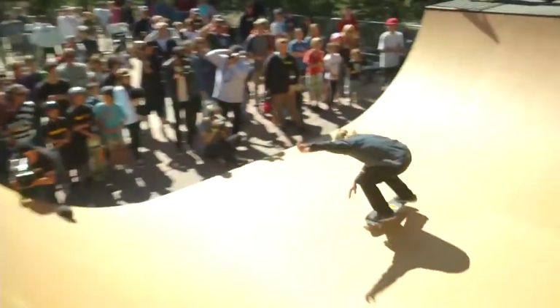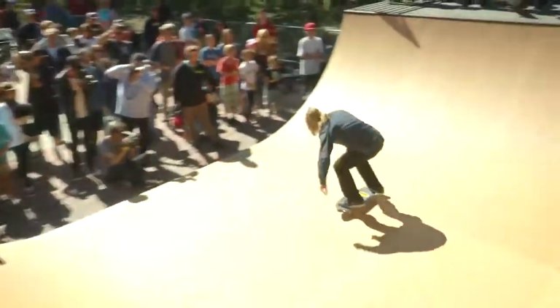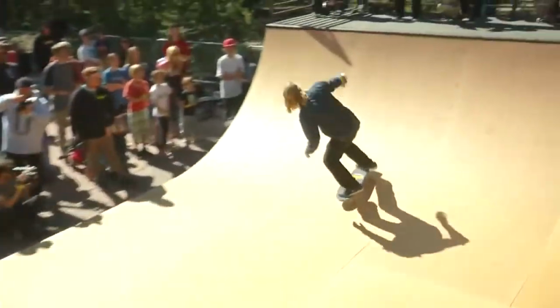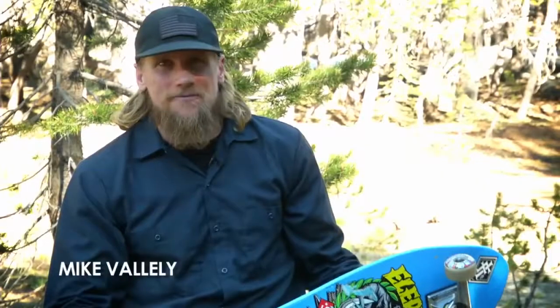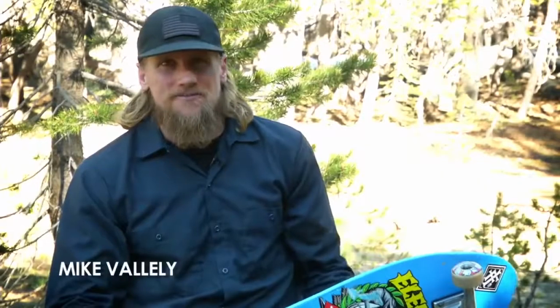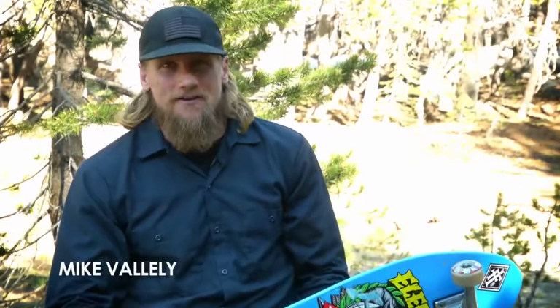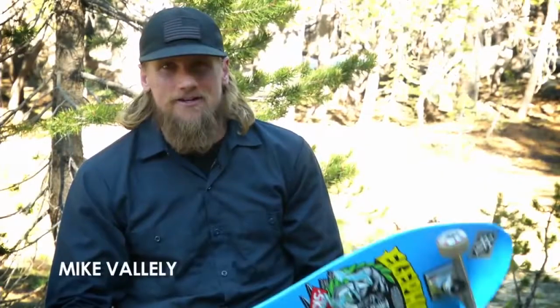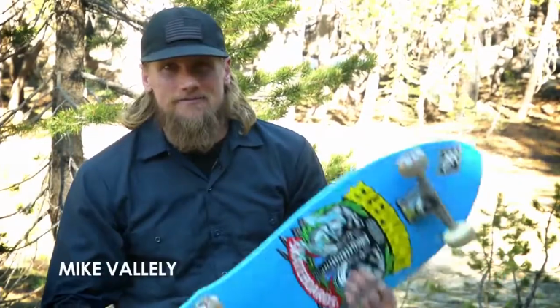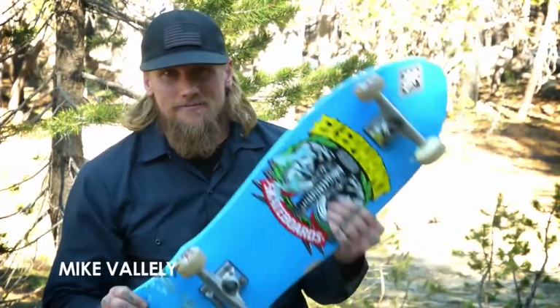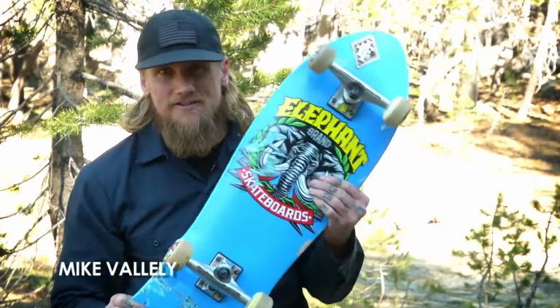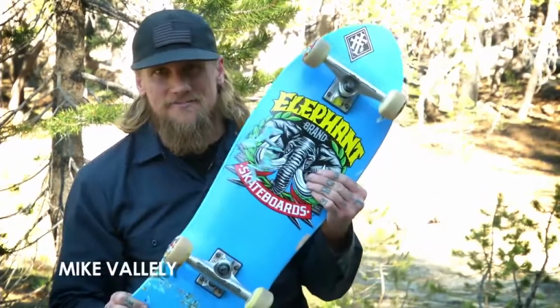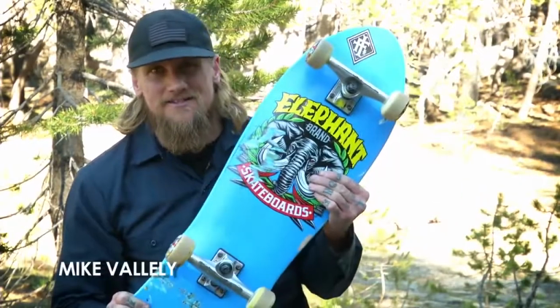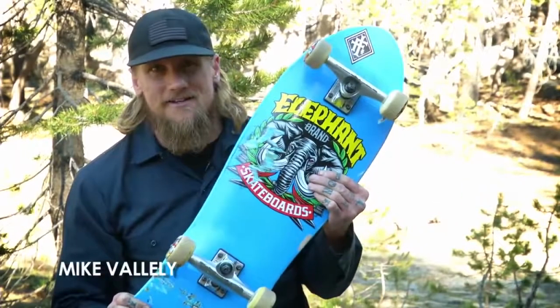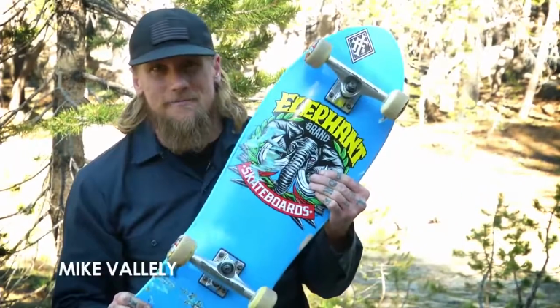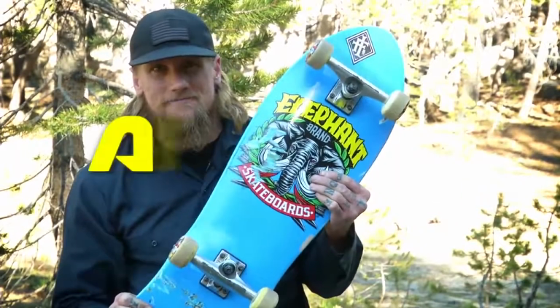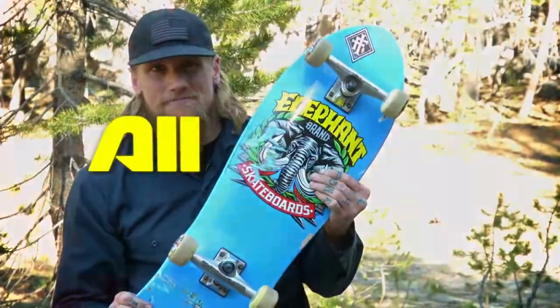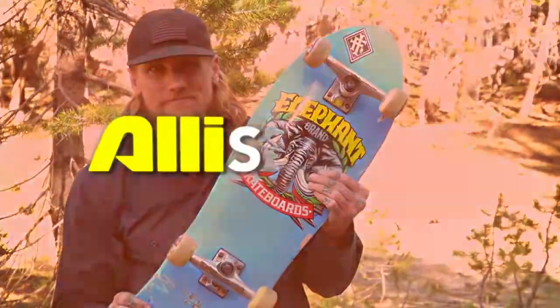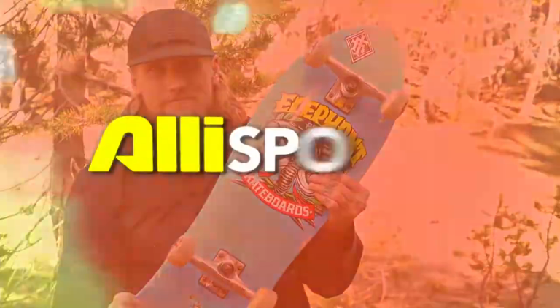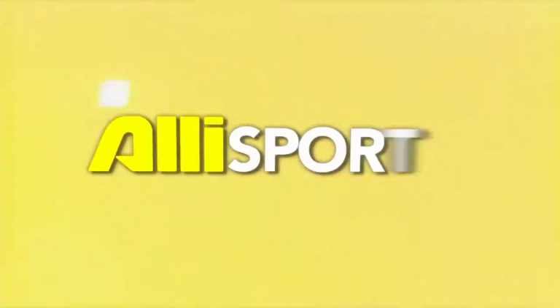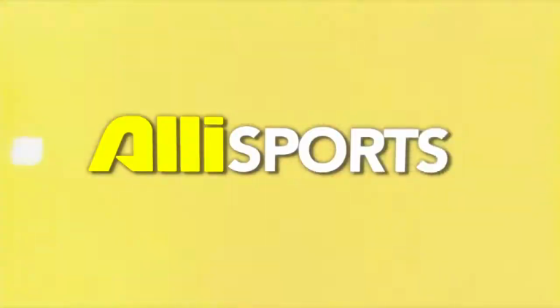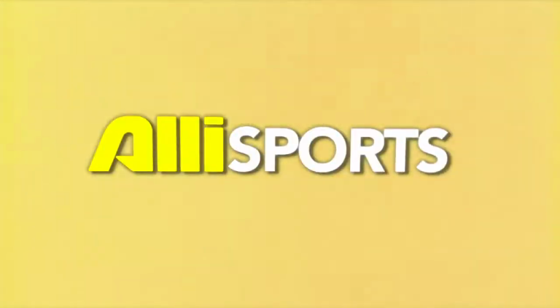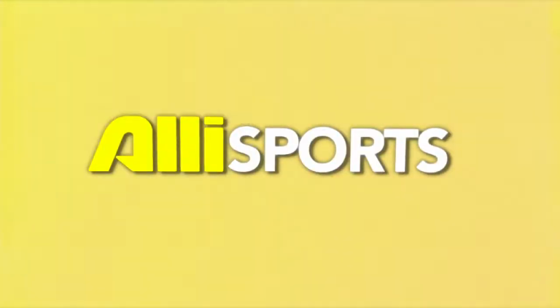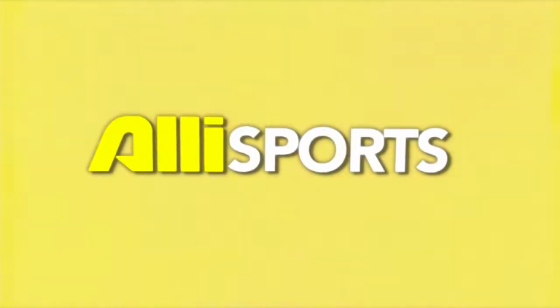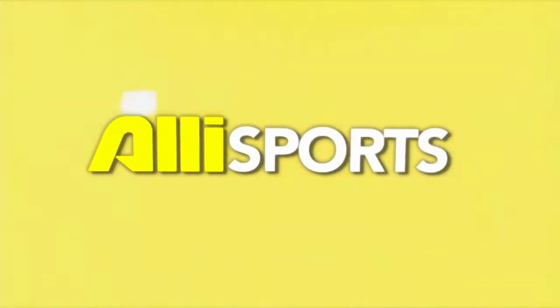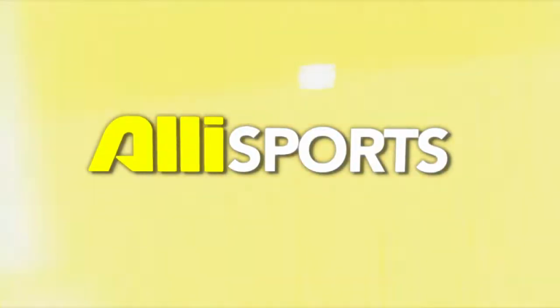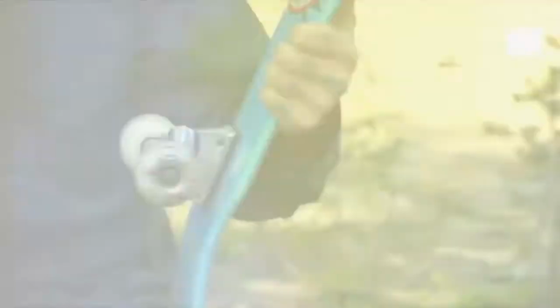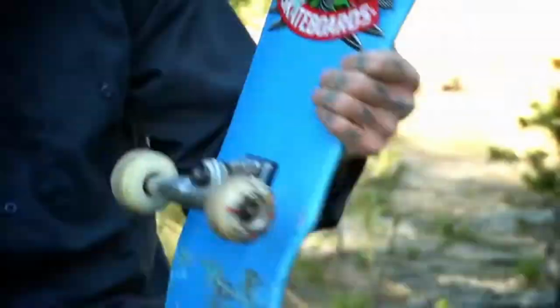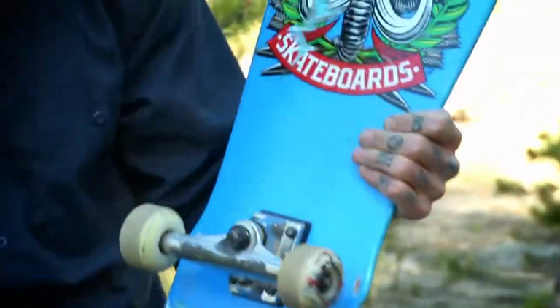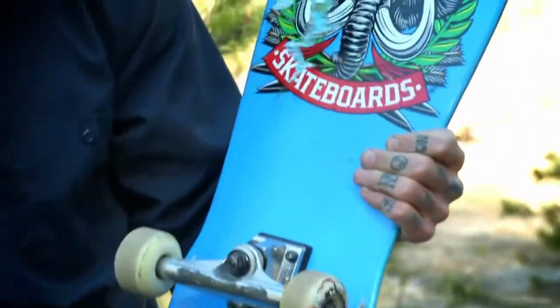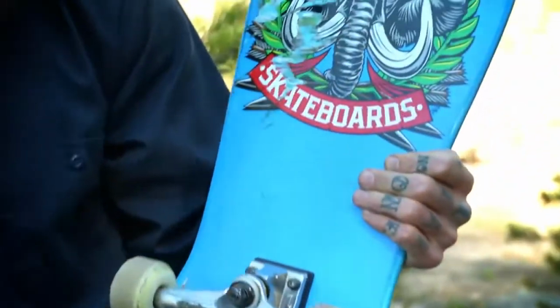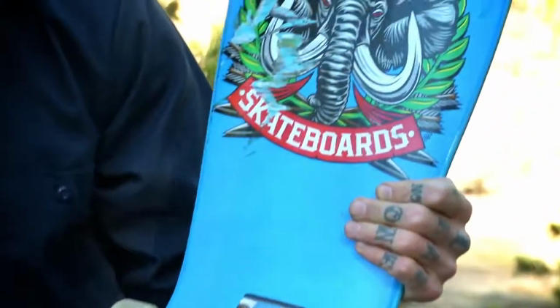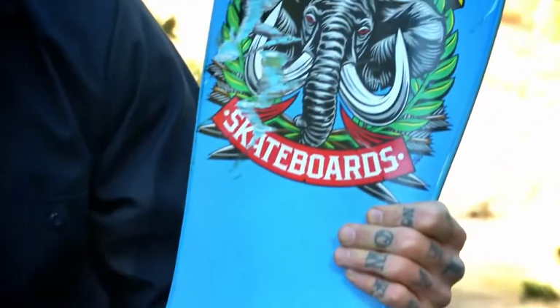Hey, what's up? This is Mike V and this is my setup. This is the Street Axe.